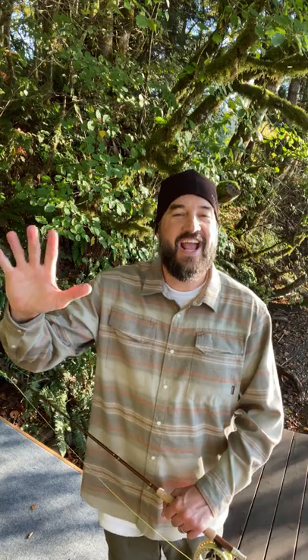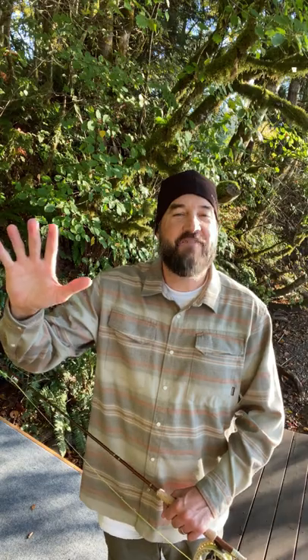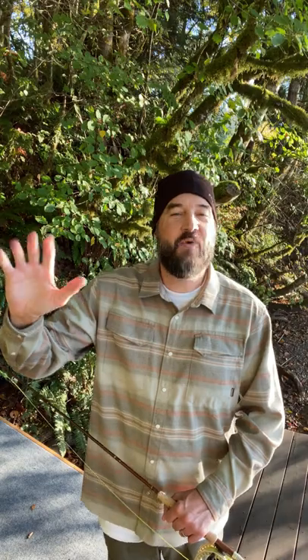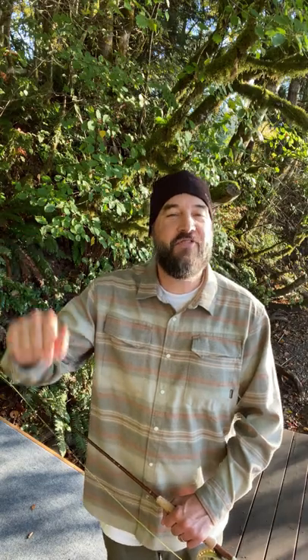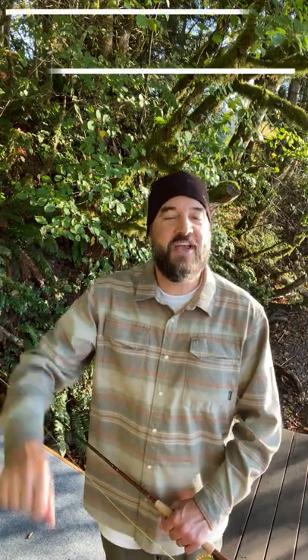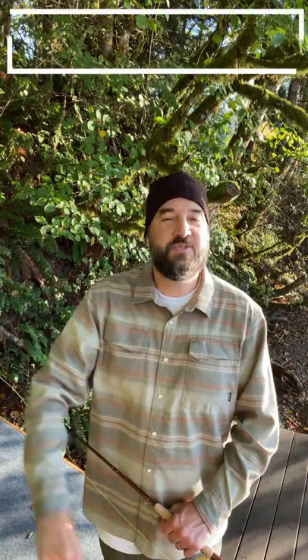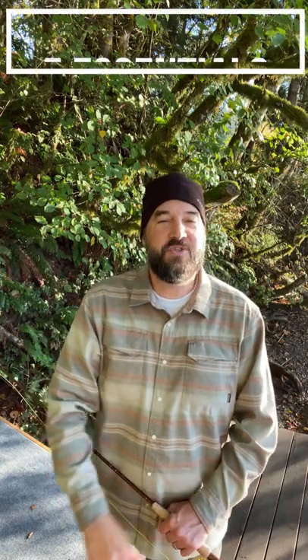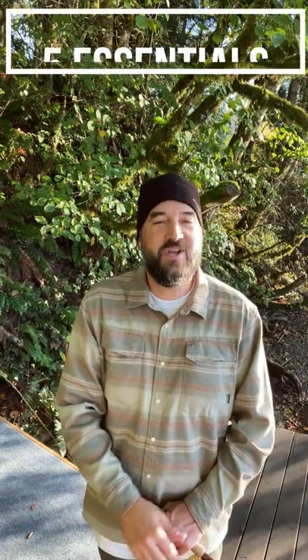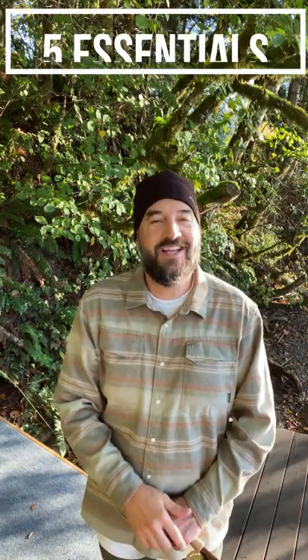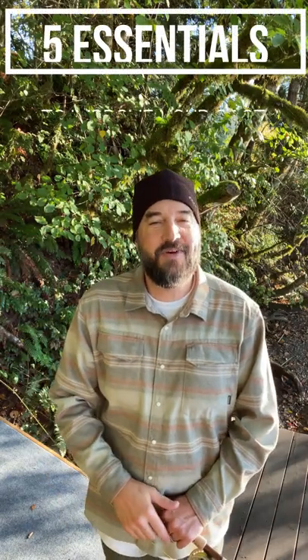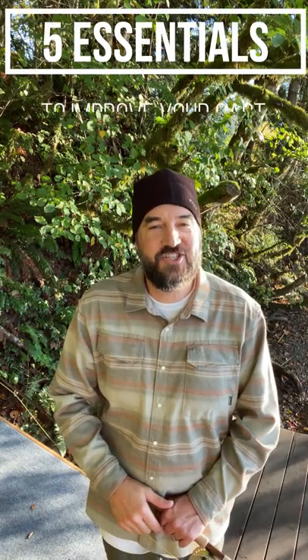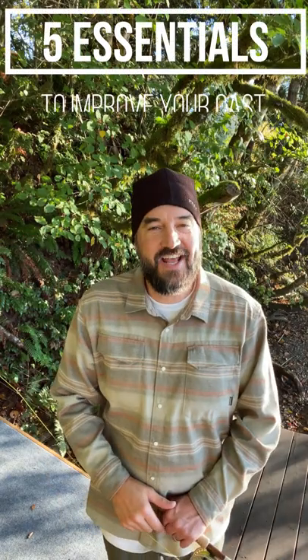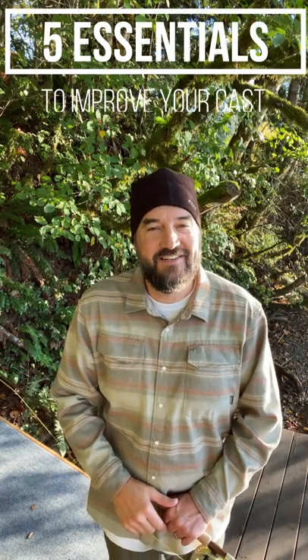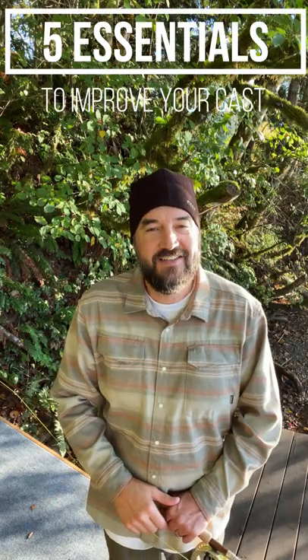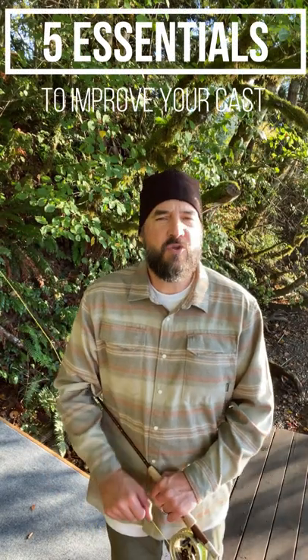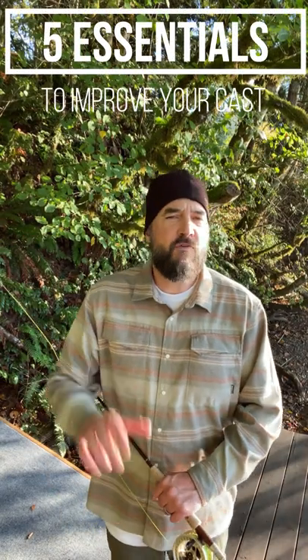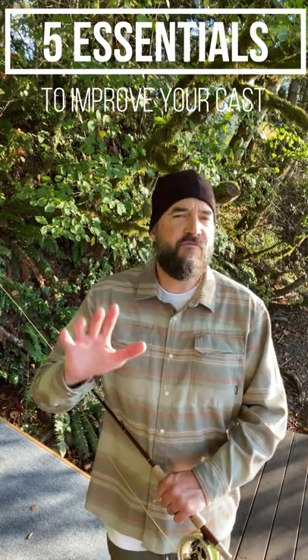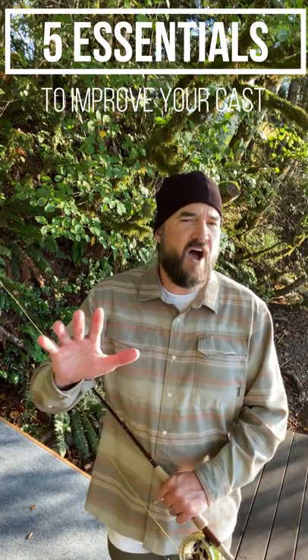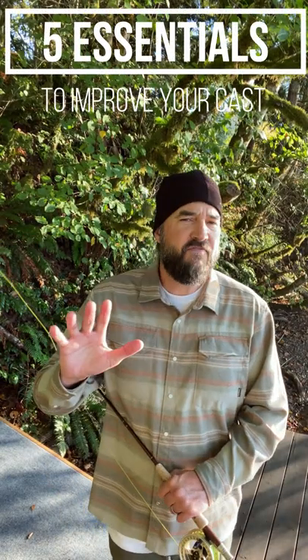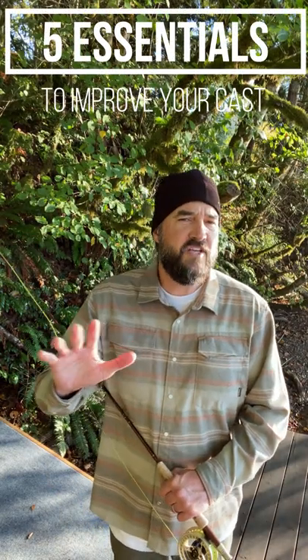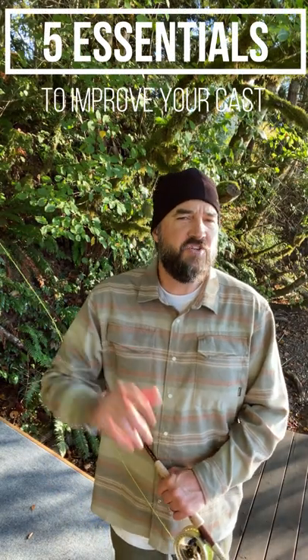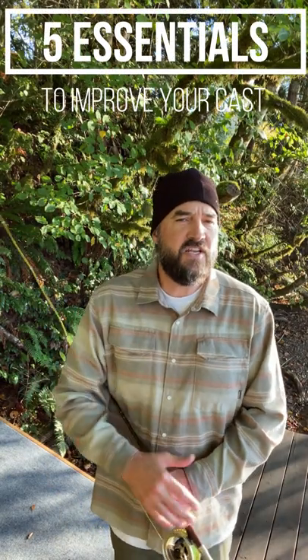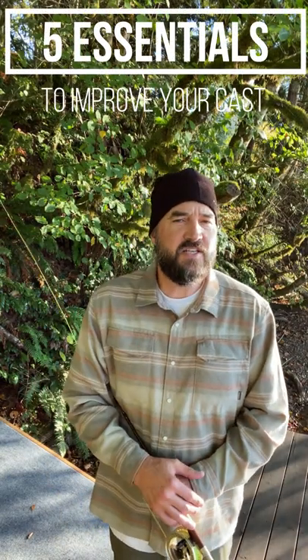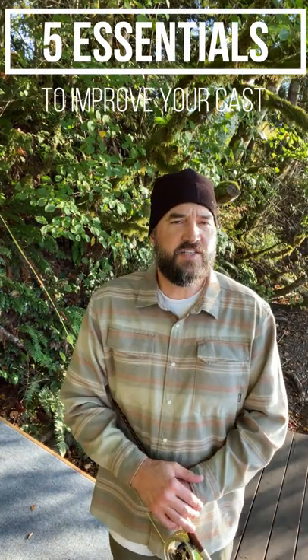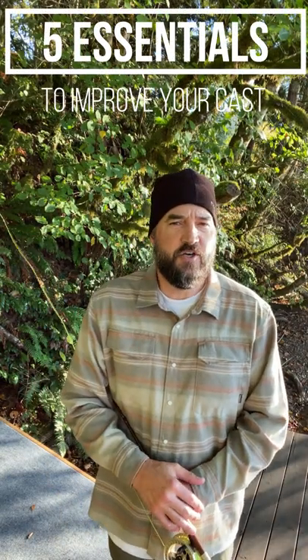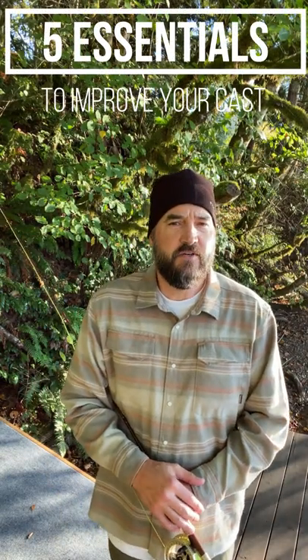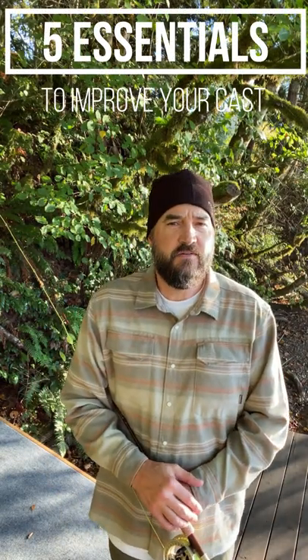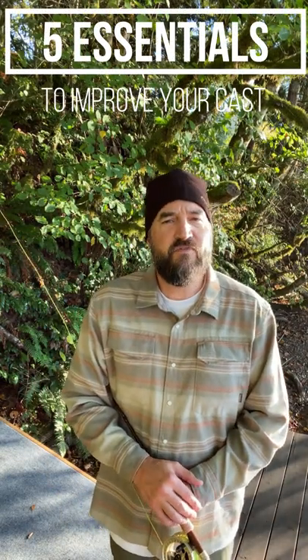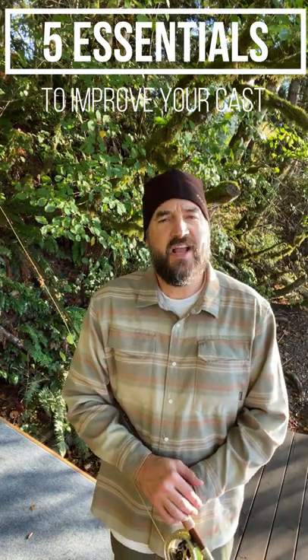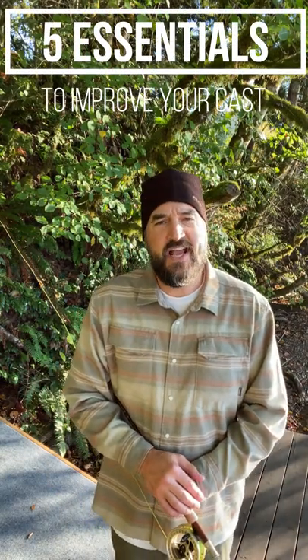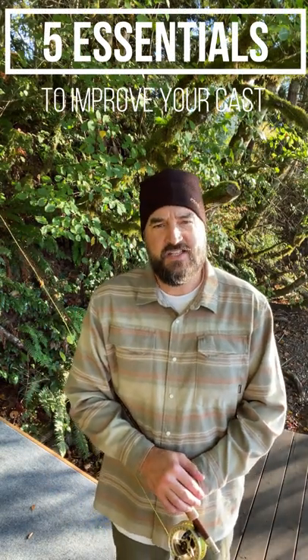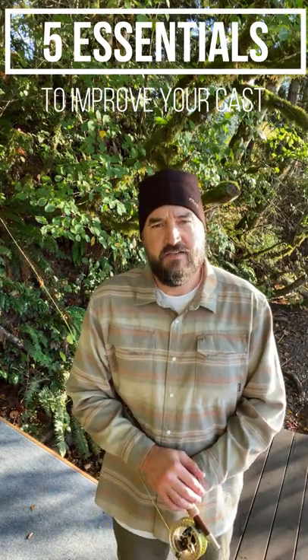Hey everyone, thanks for tuning in to my channel. So there are five things you need to consider when fly casting.